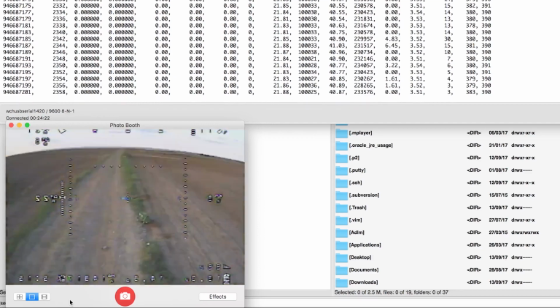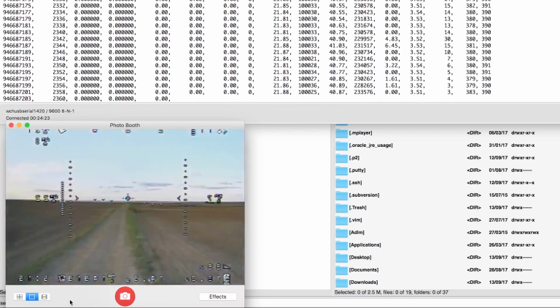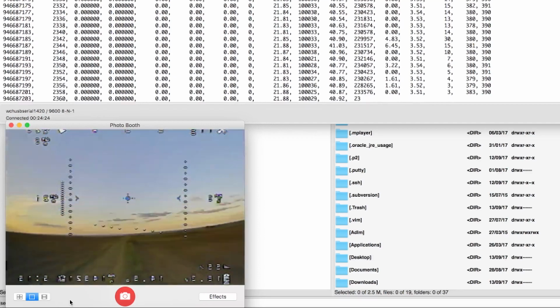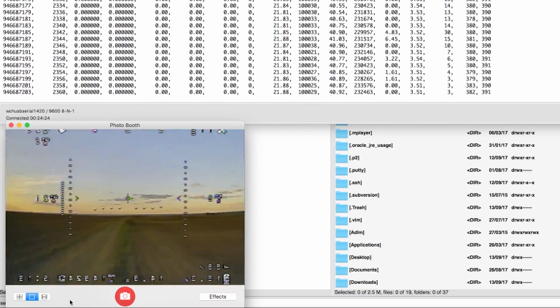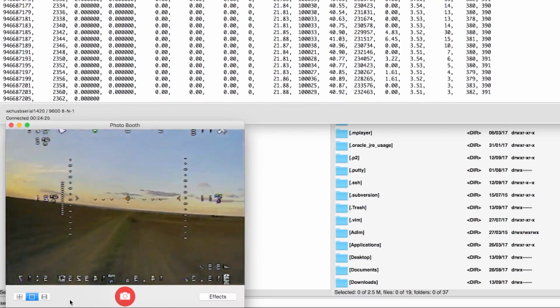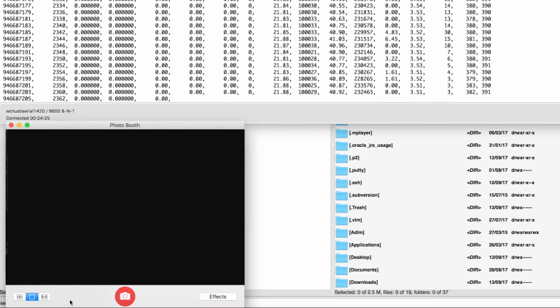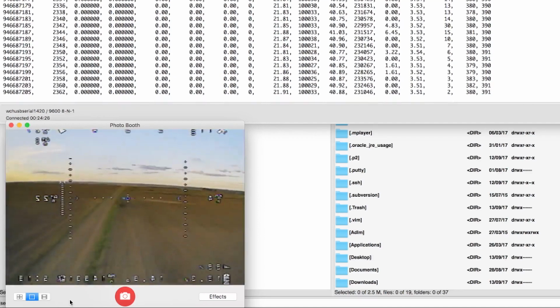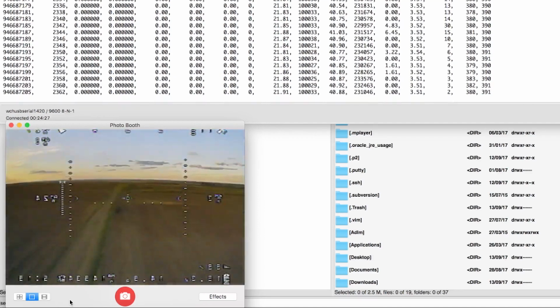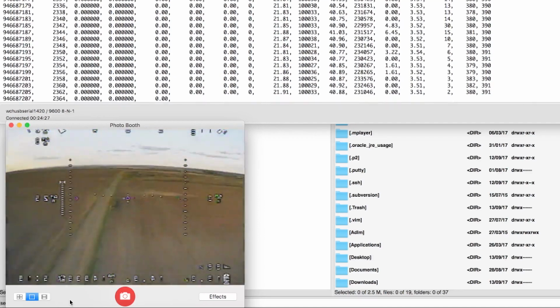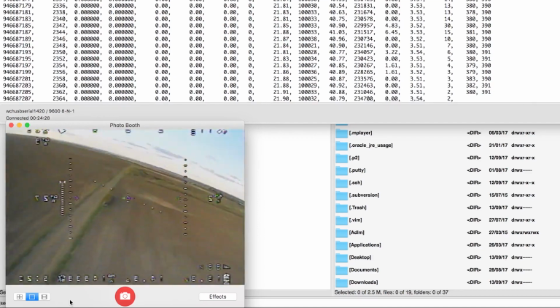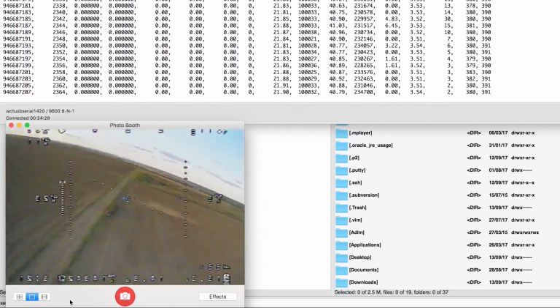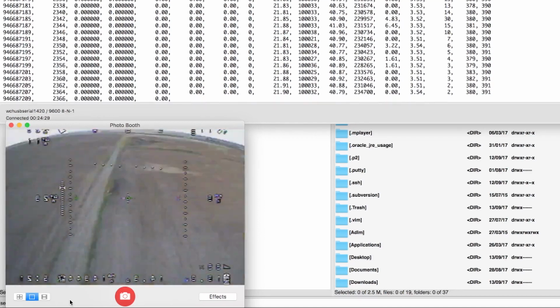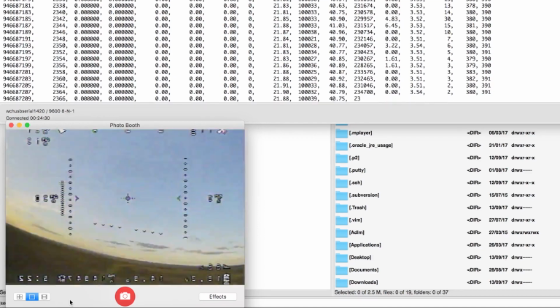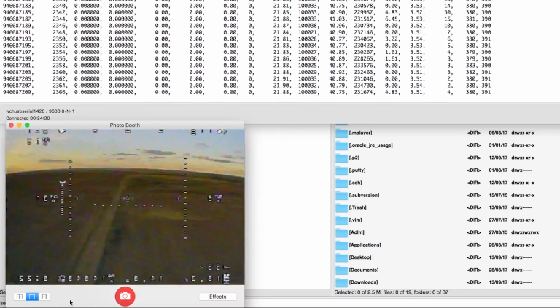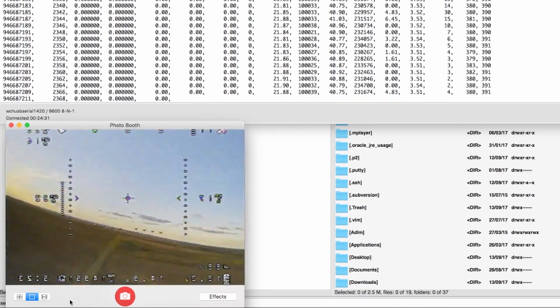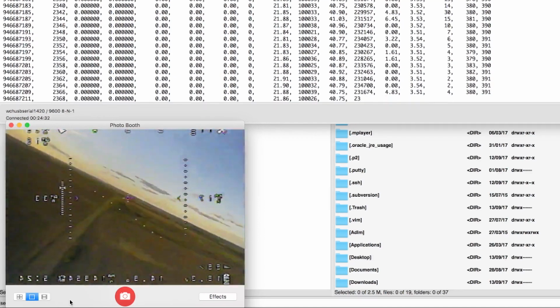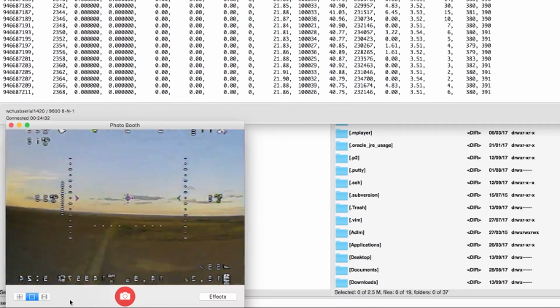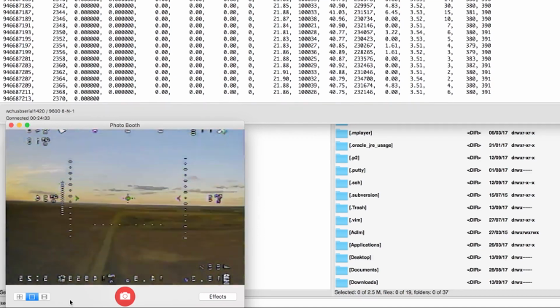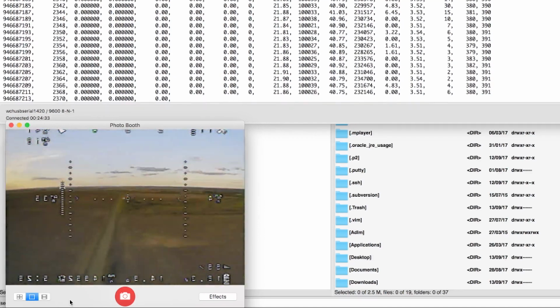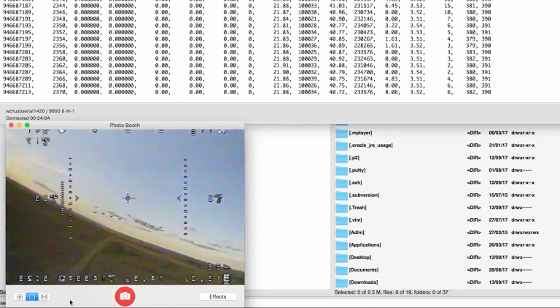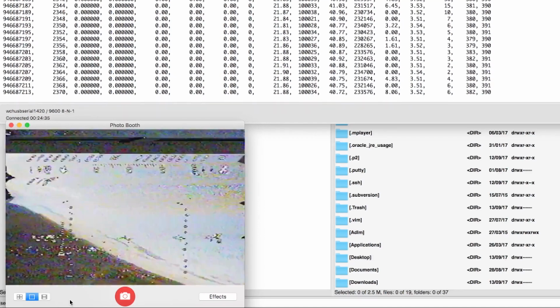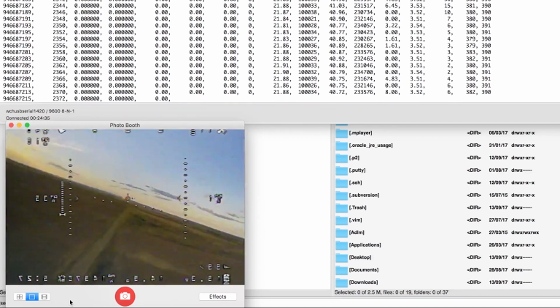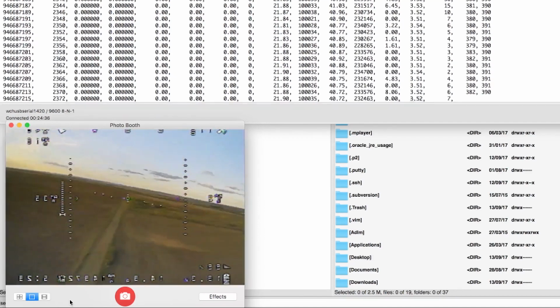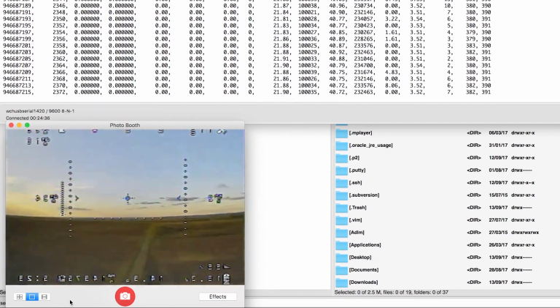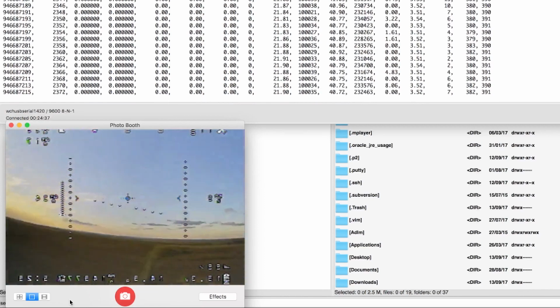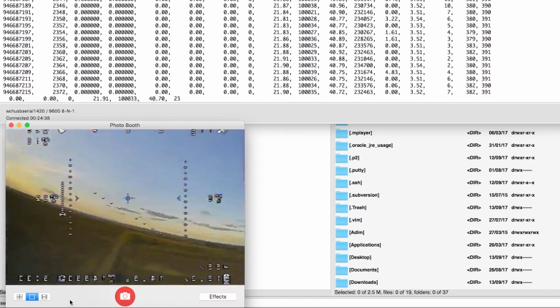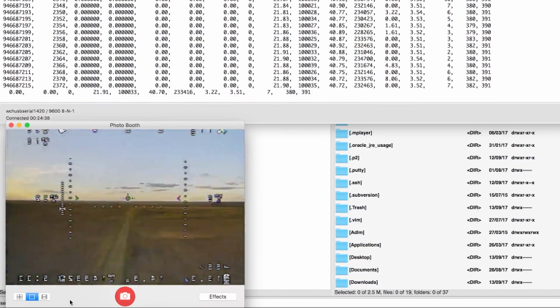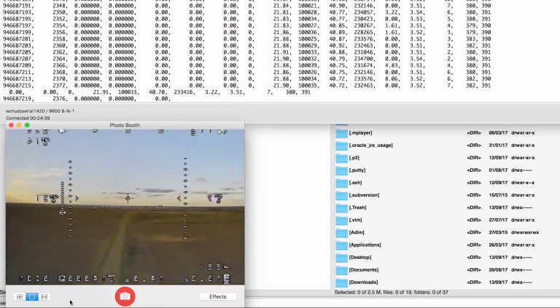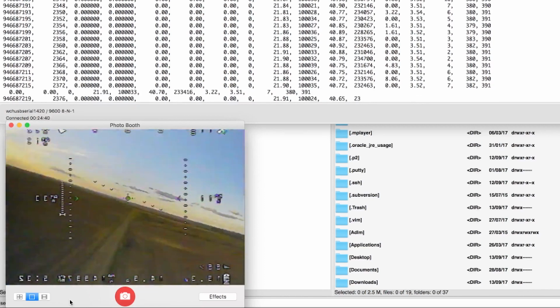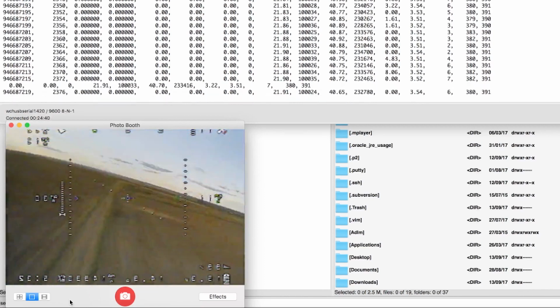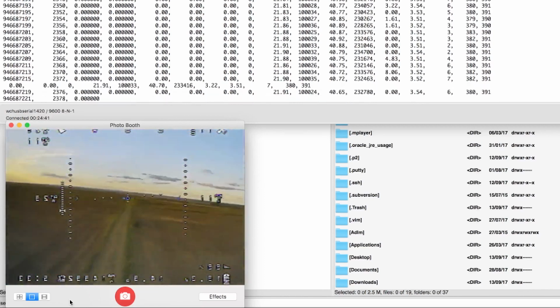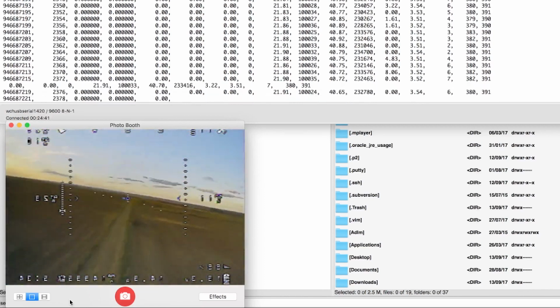I was now getting environmental data from any location the drone could fly to.